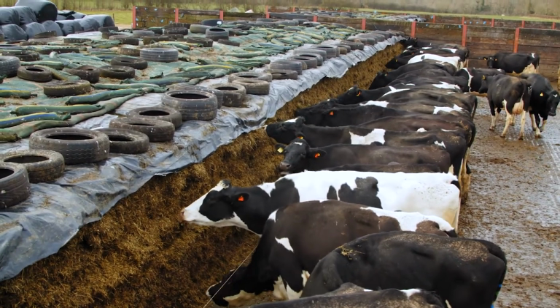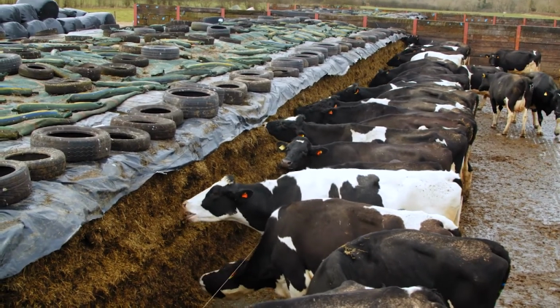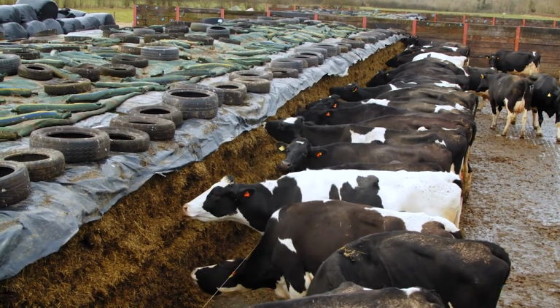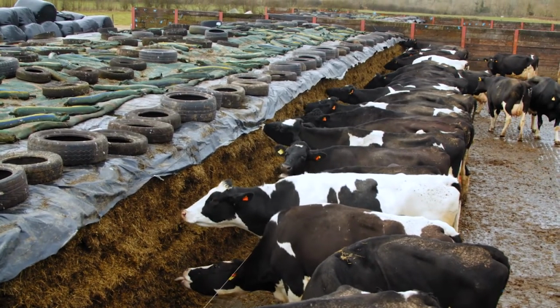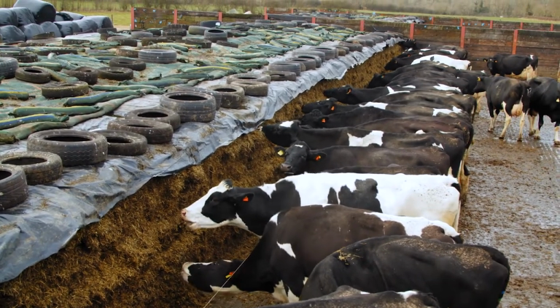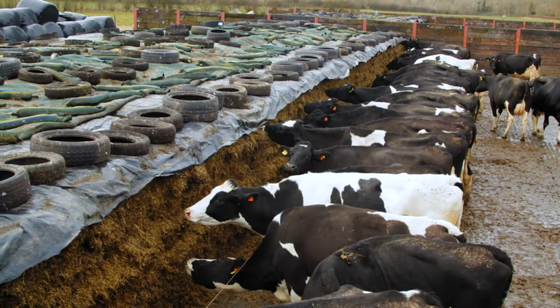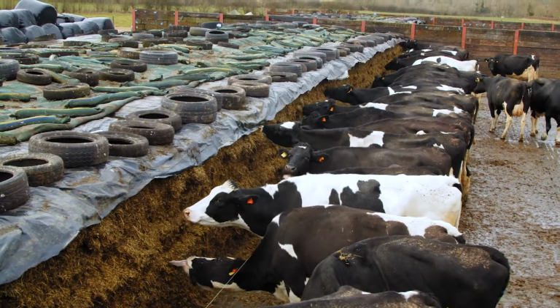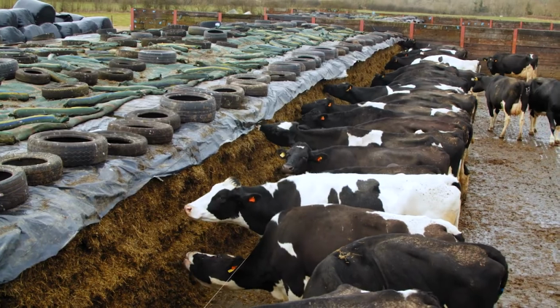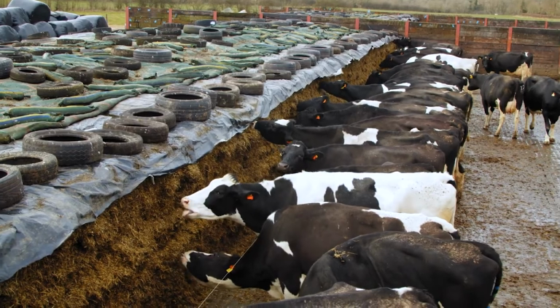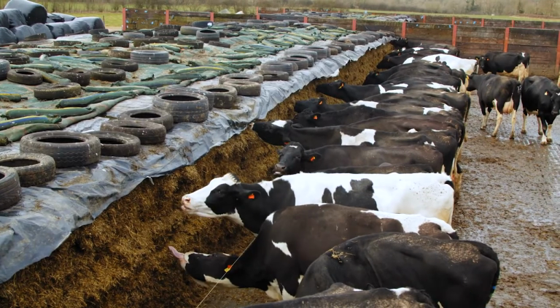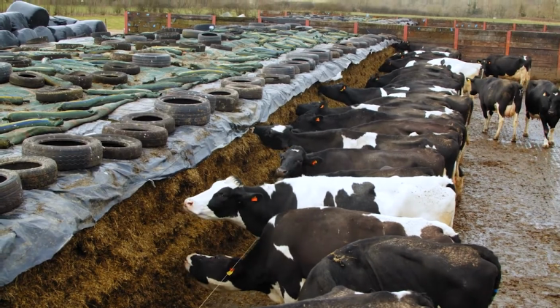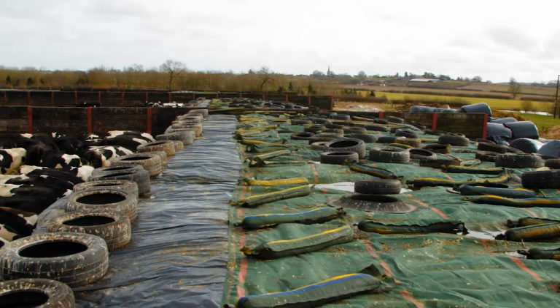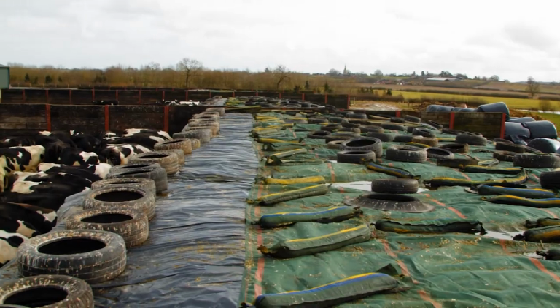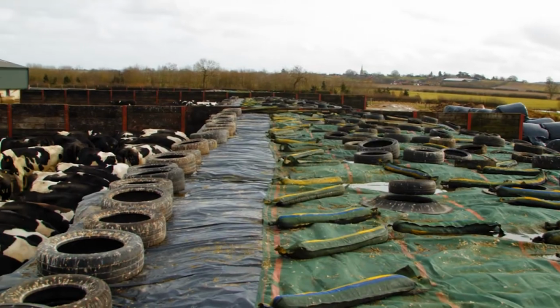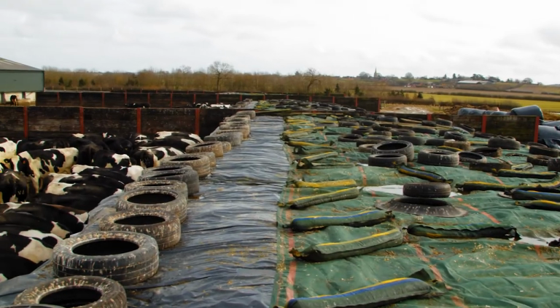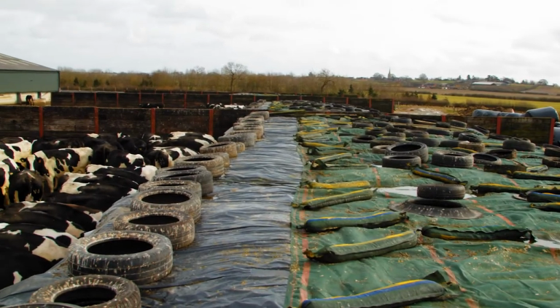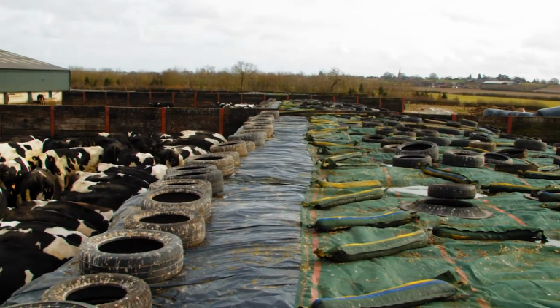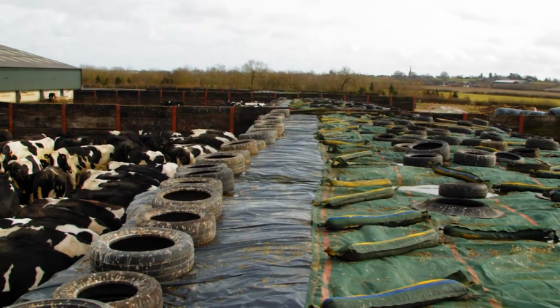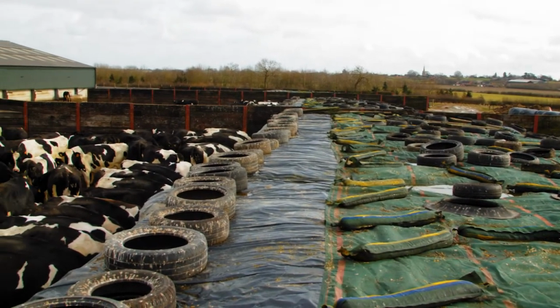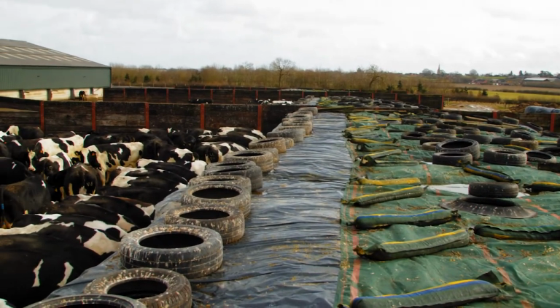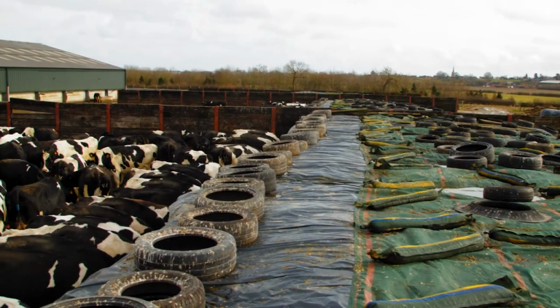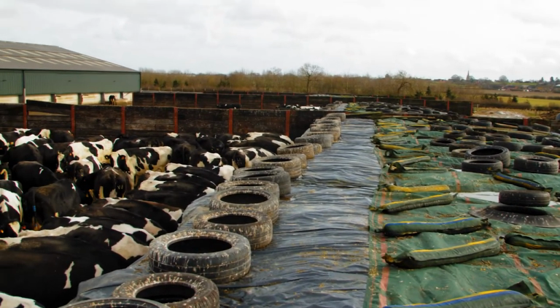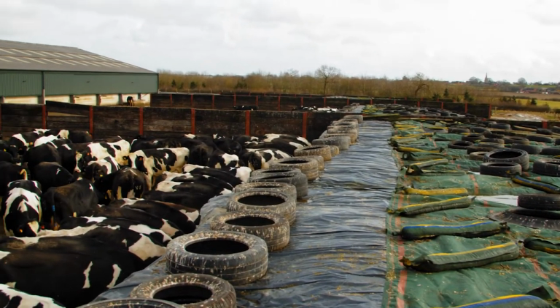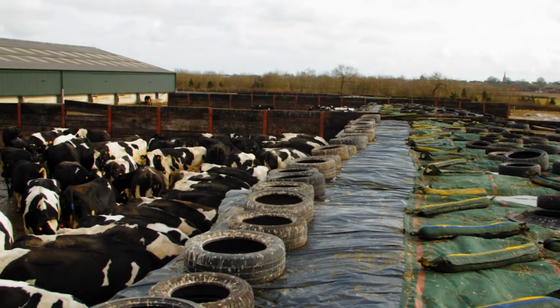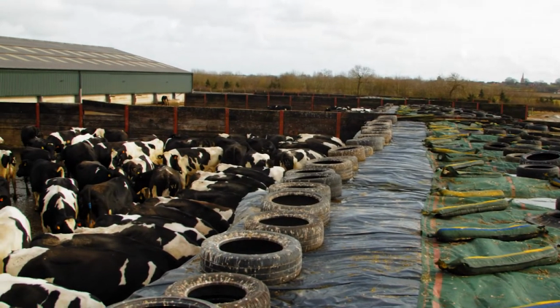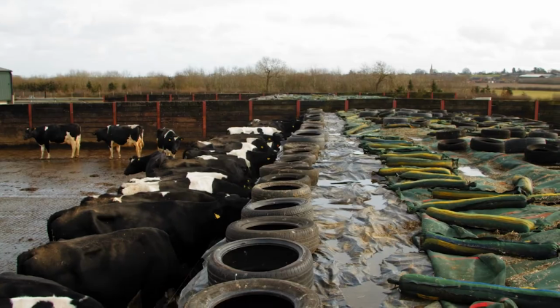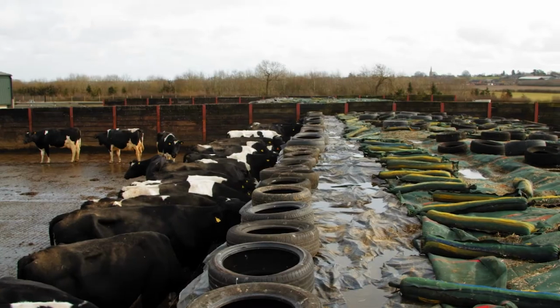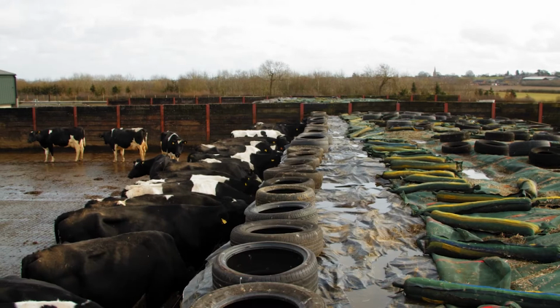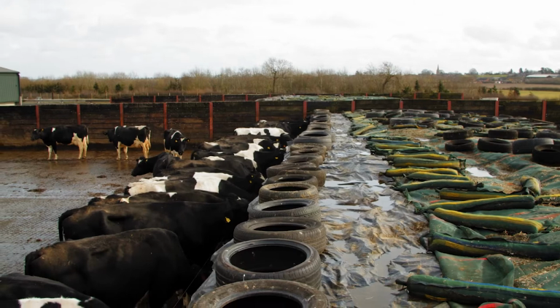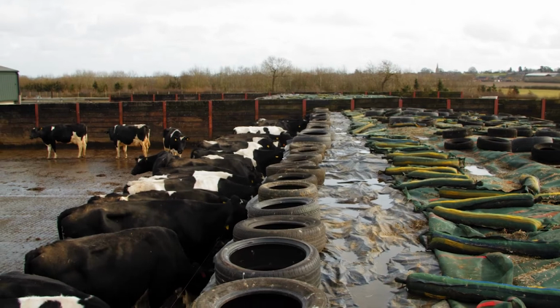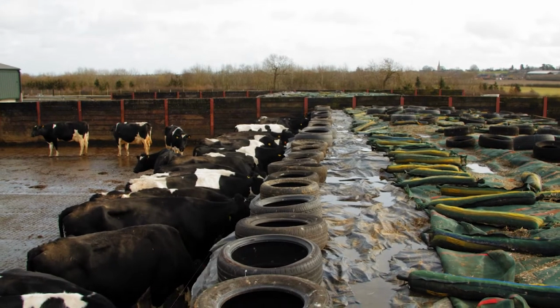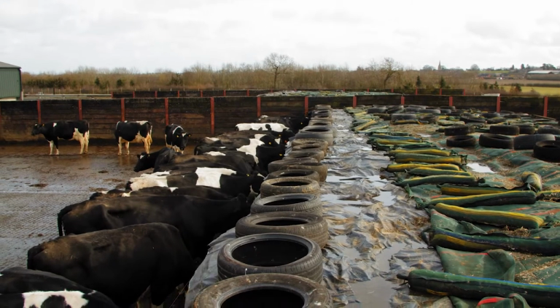We roll it out — it fits the whole clamp — we put the side sheet over the top, and then we've got another silage sheet which fits the whole clamp as well.